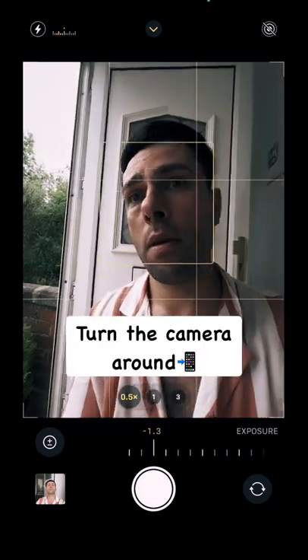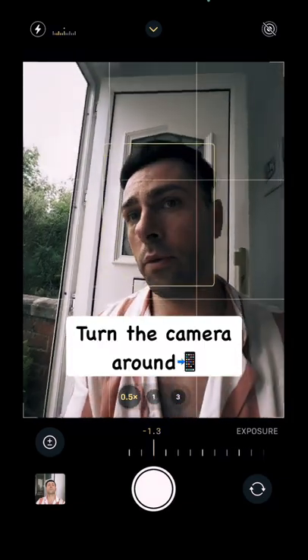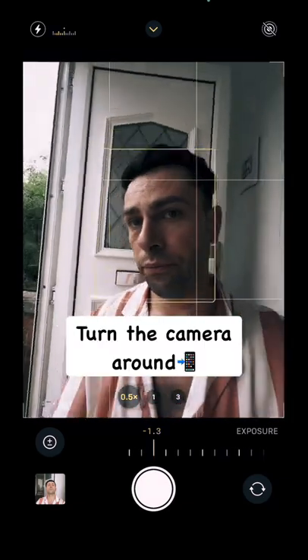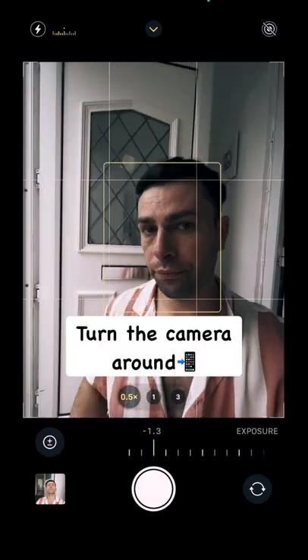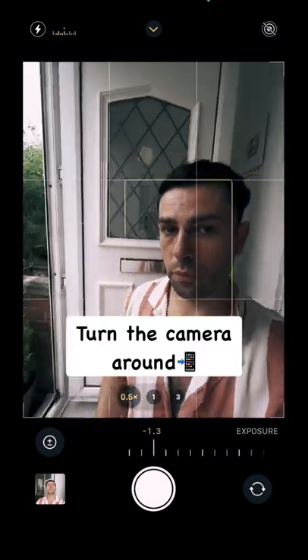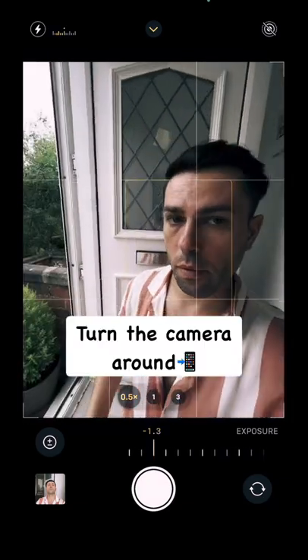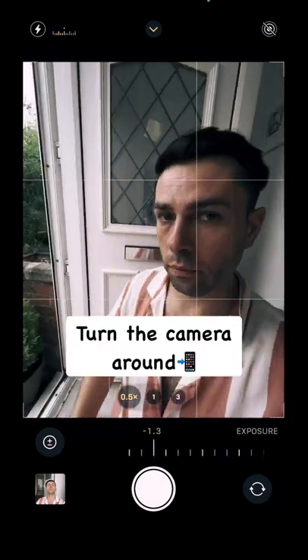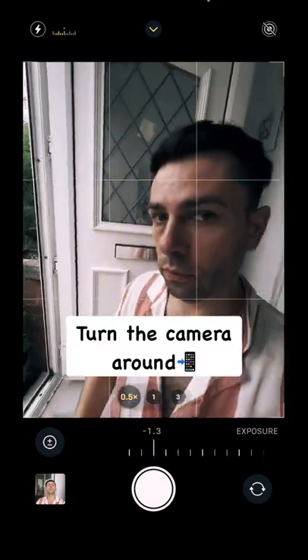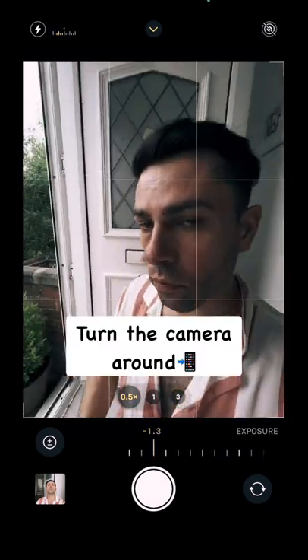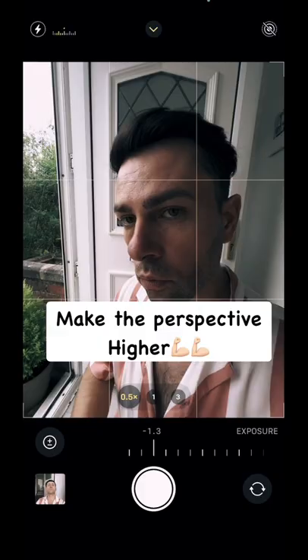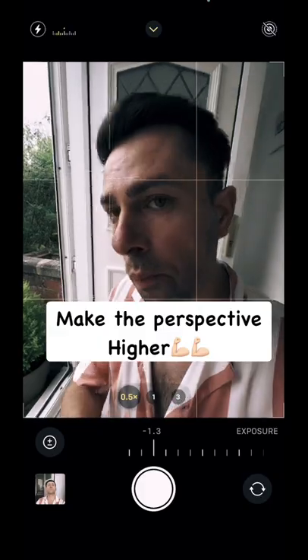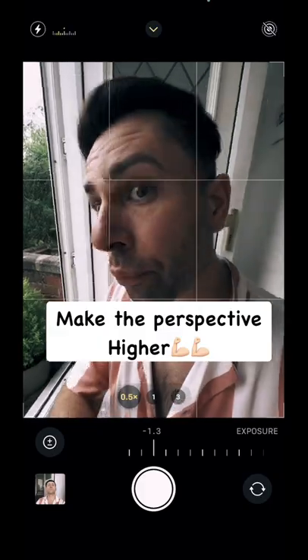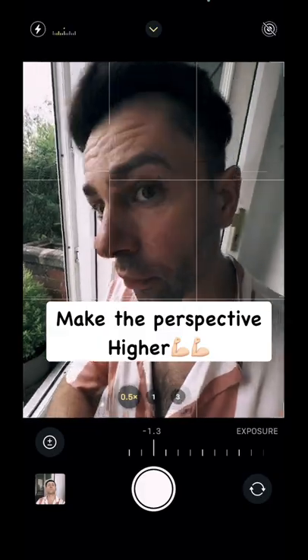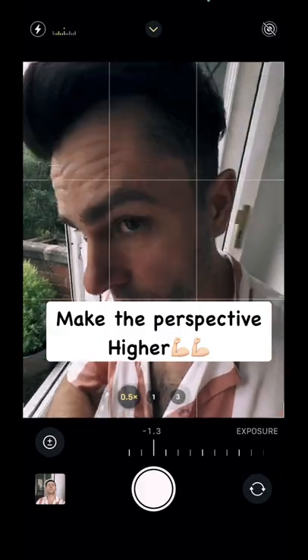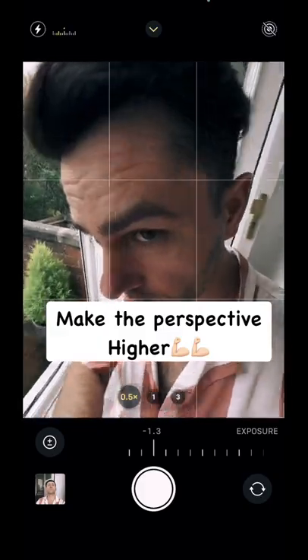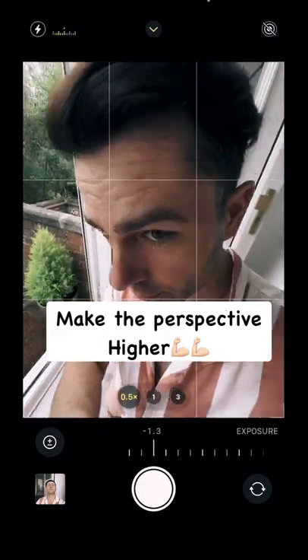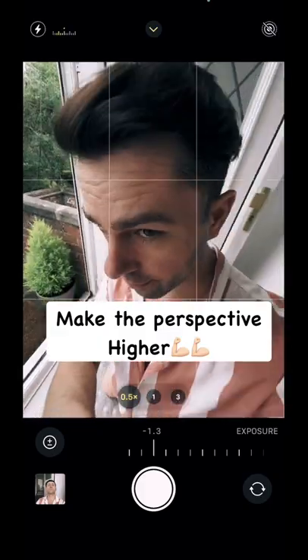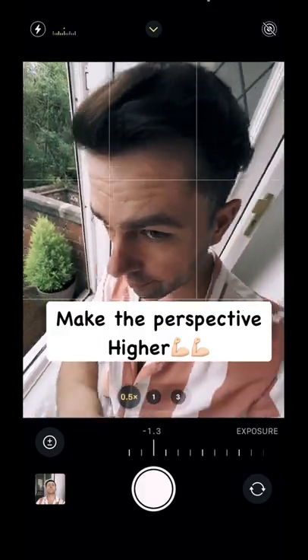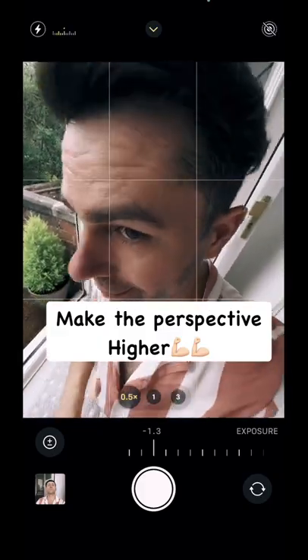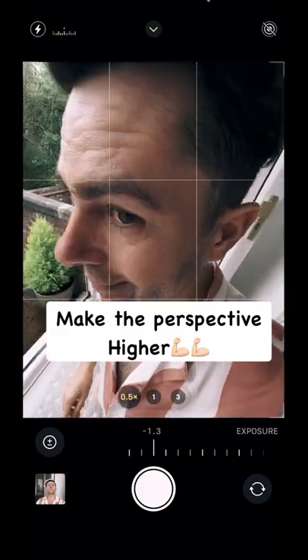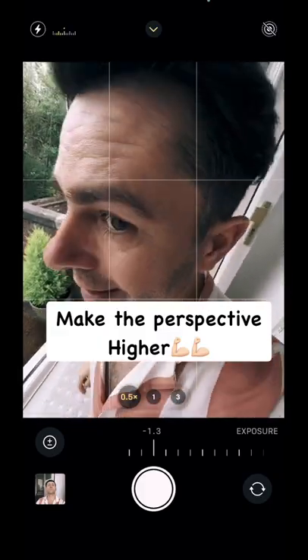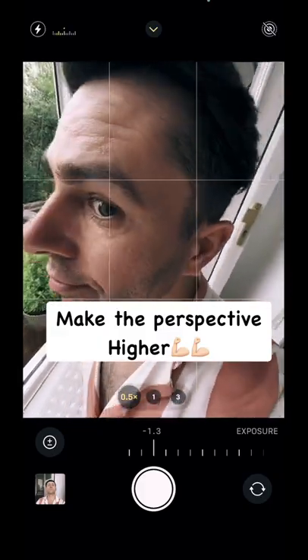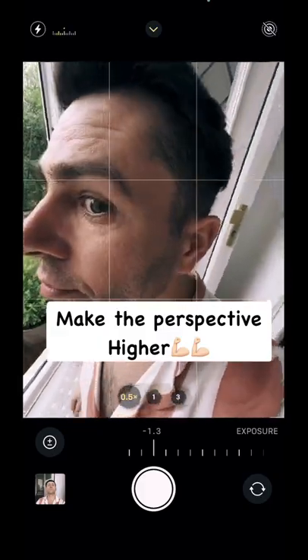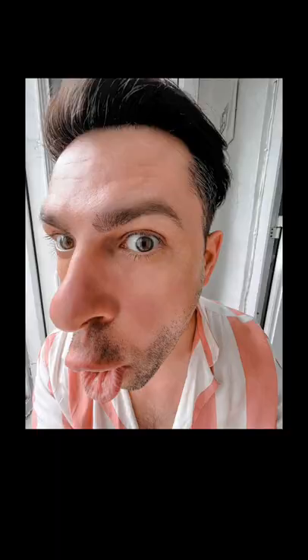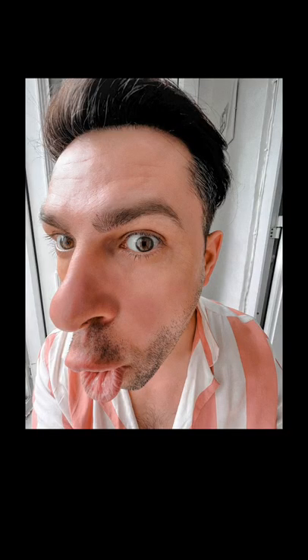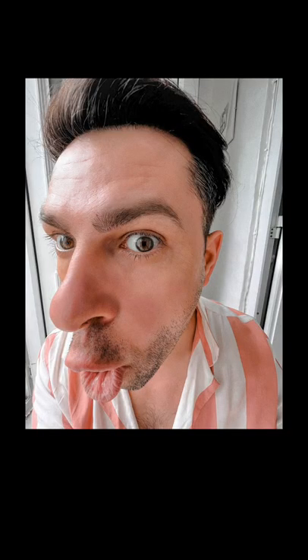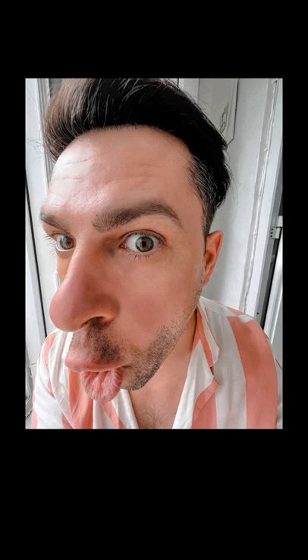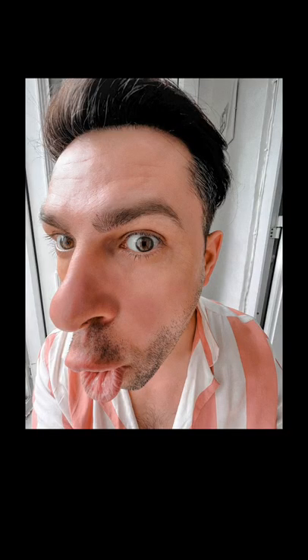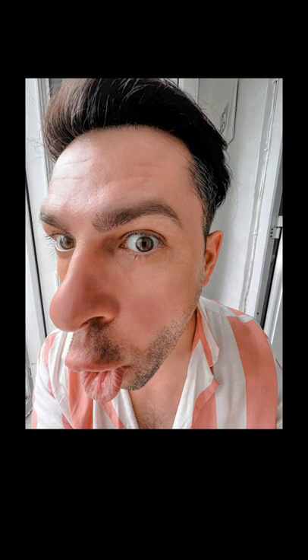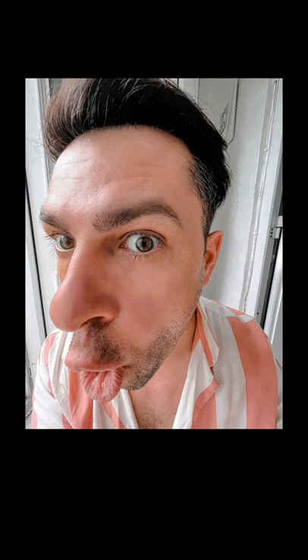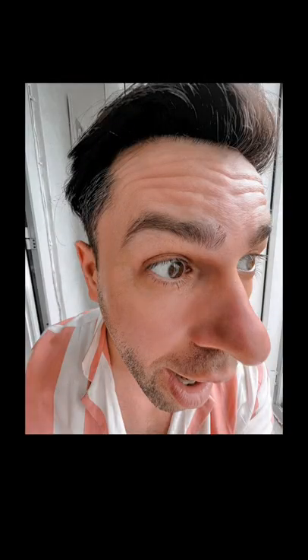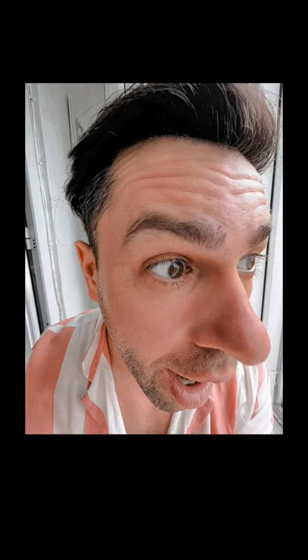Try to get a good higher perspective, and here are the results. Follow for more.